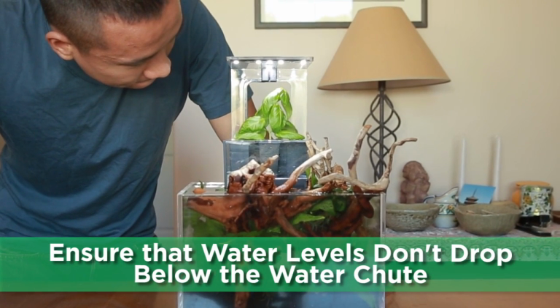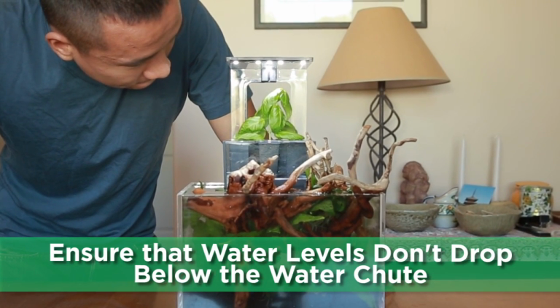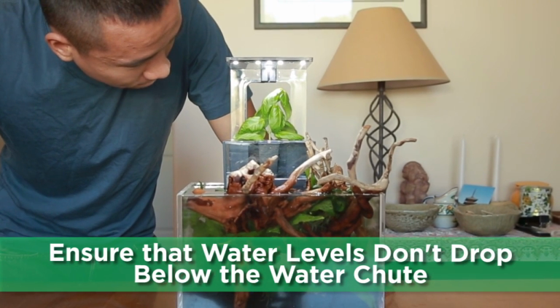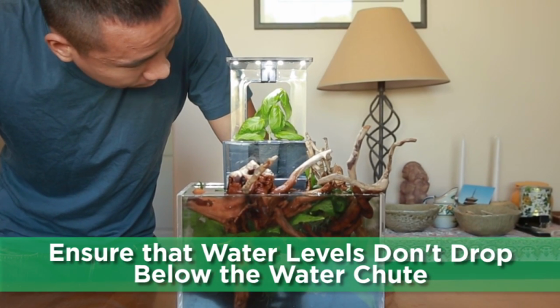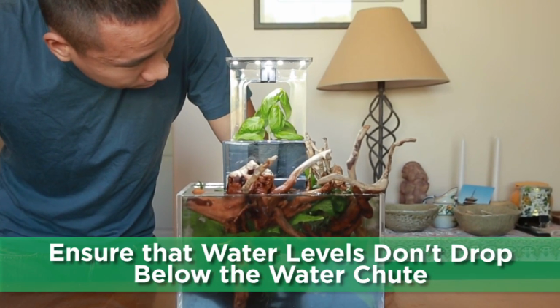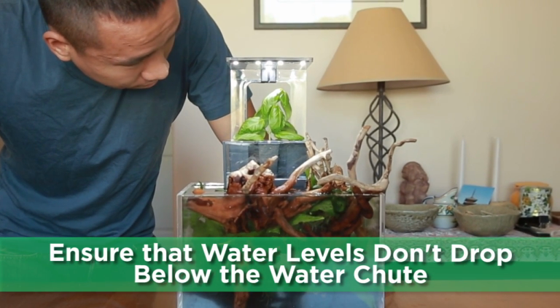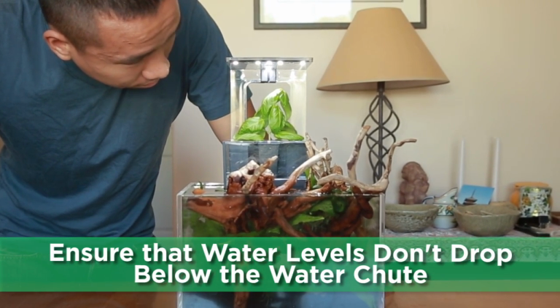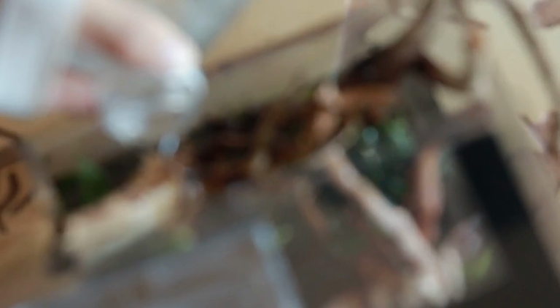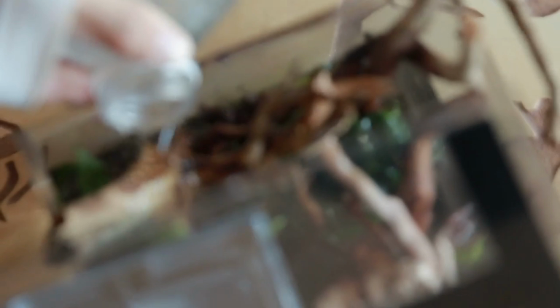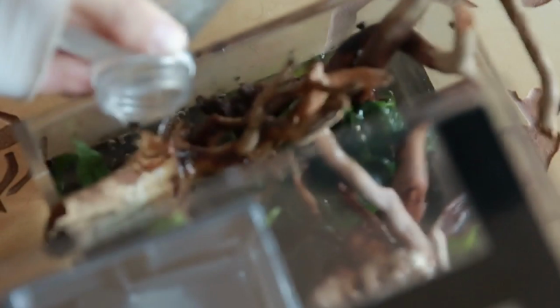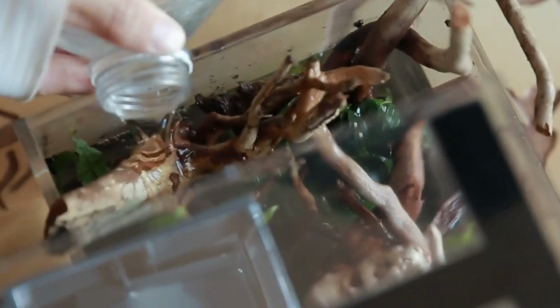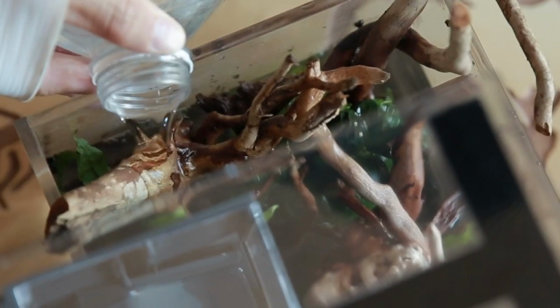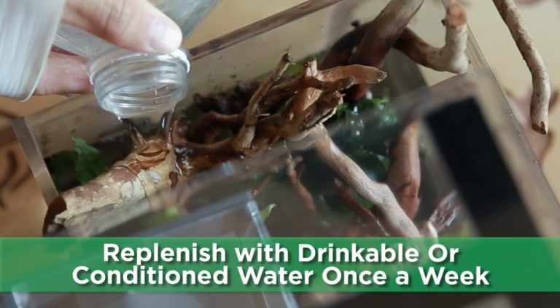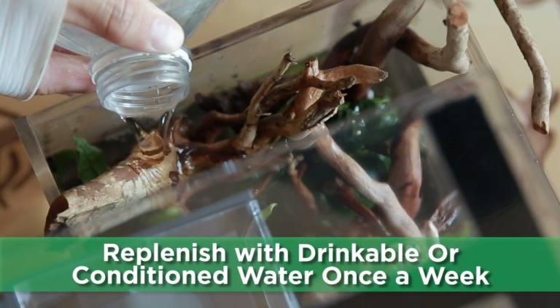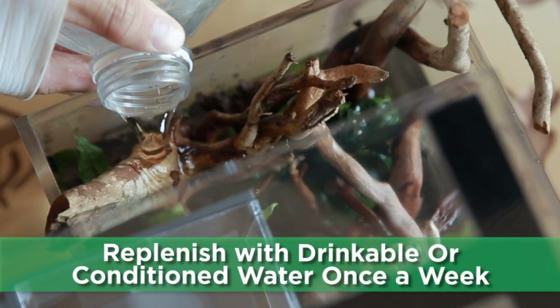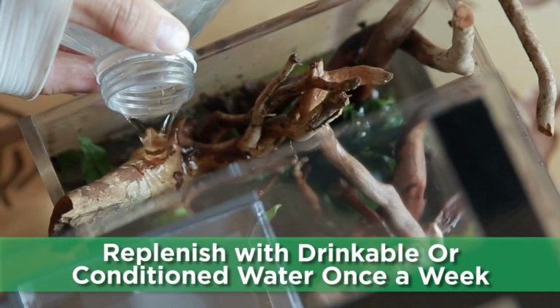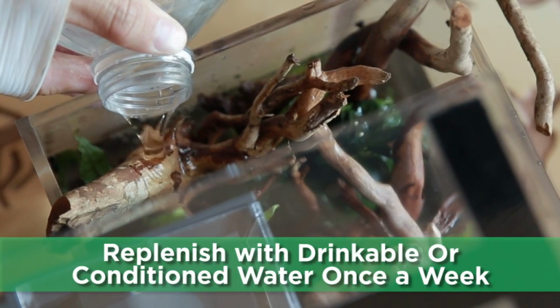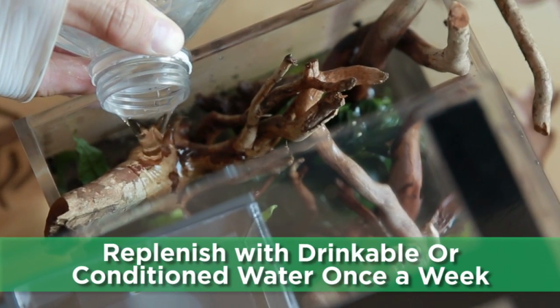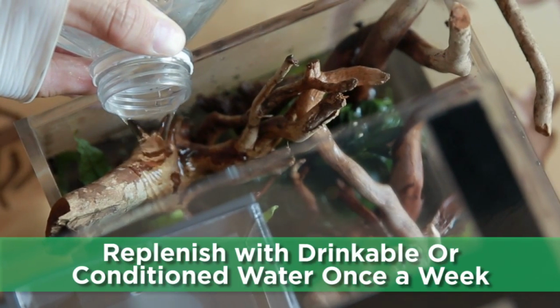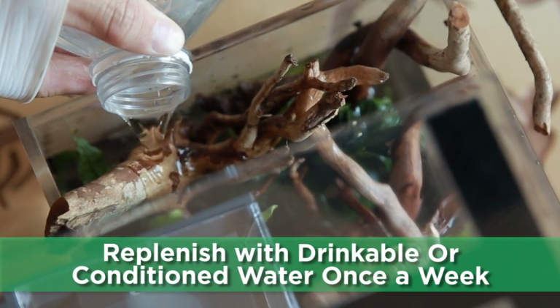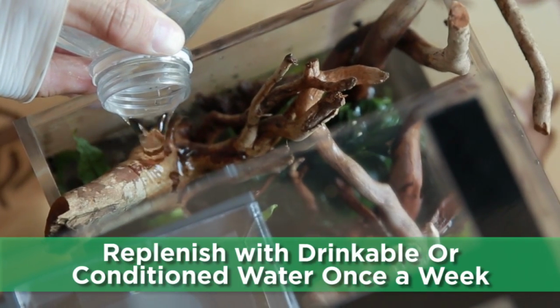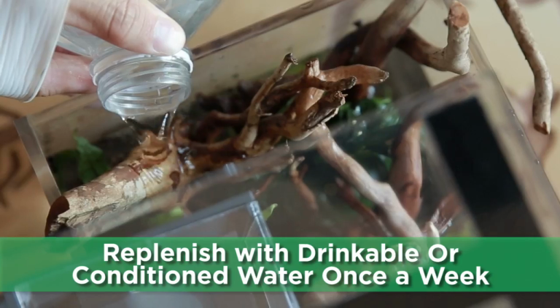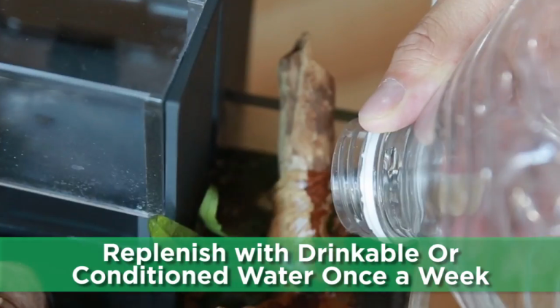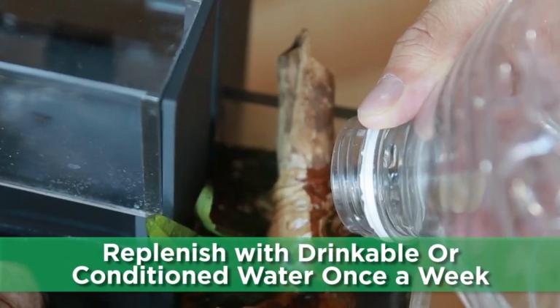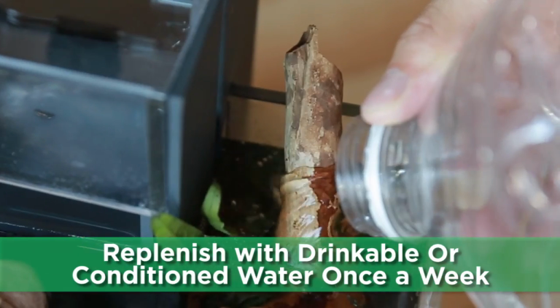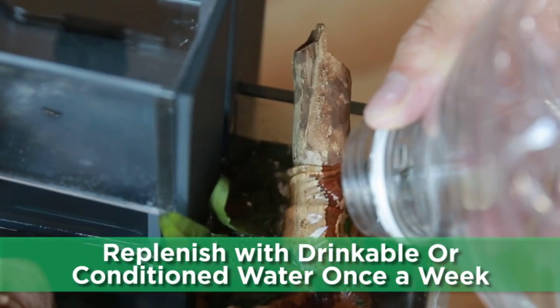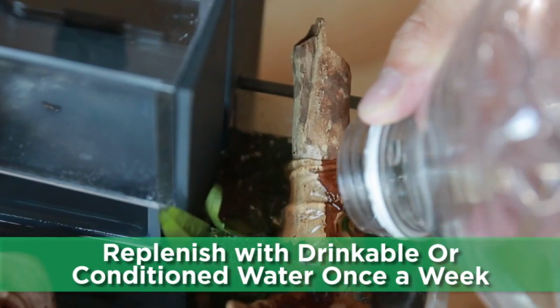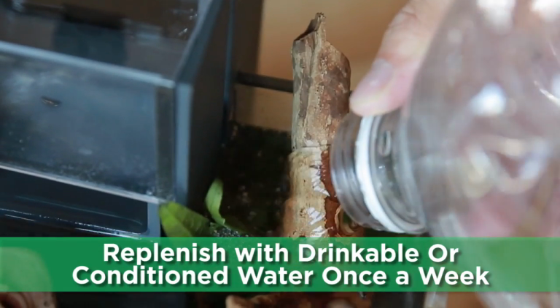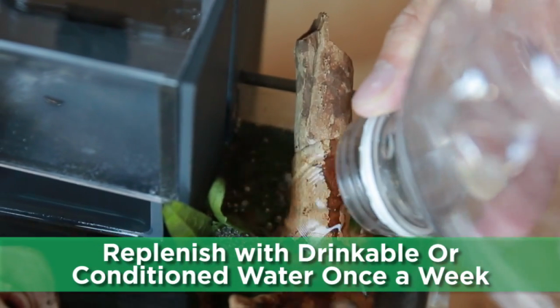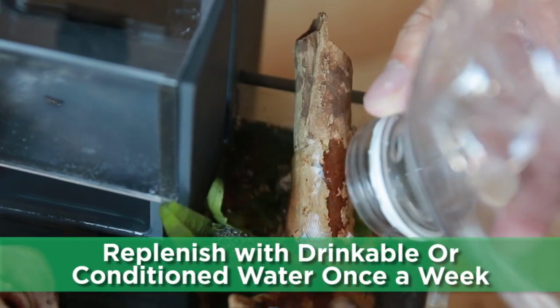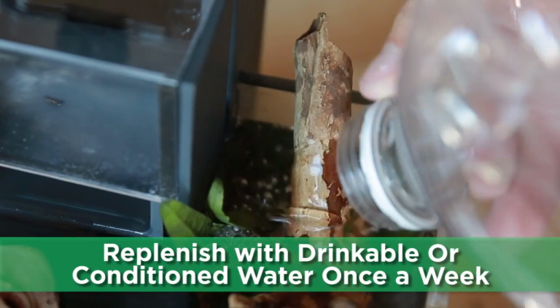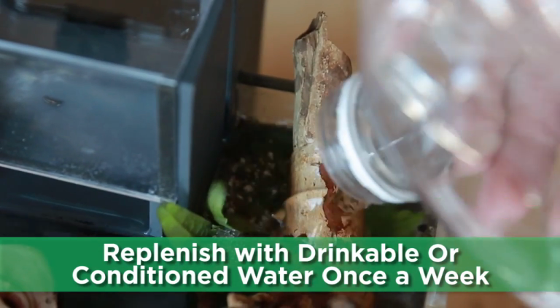Ensure that water levels don't fall below the water chute where water exits the filter. Replenish the aquarium at least once a week with drinkable water and make sure not to disturb the soil.